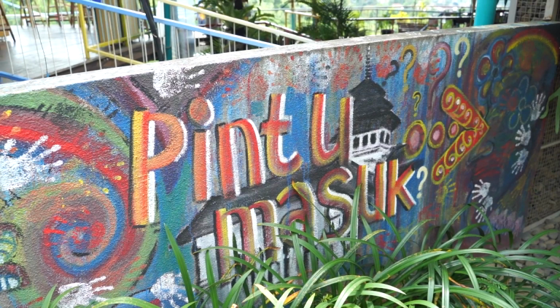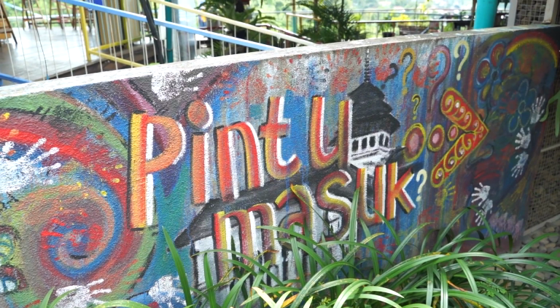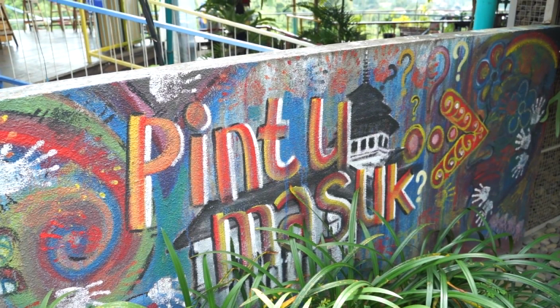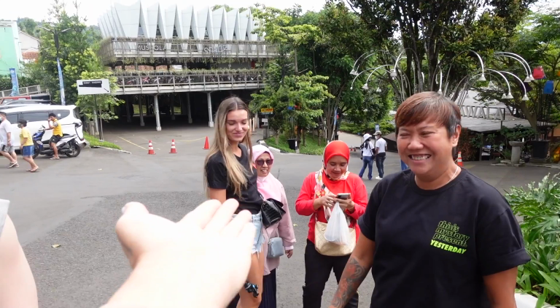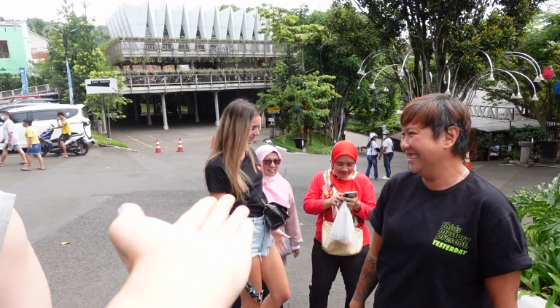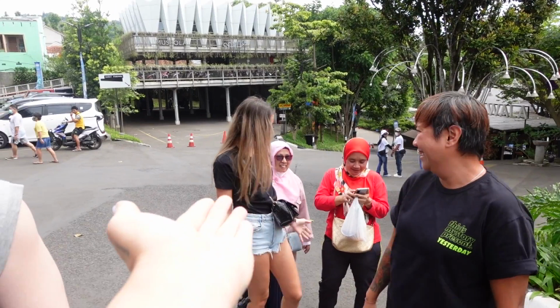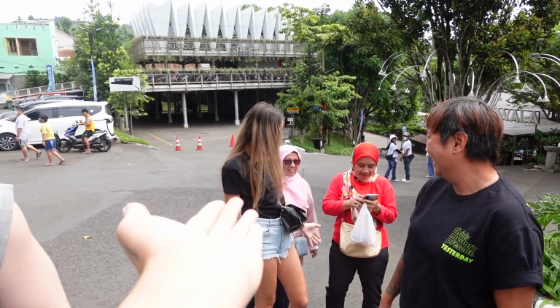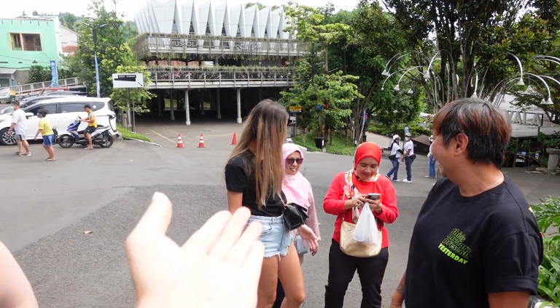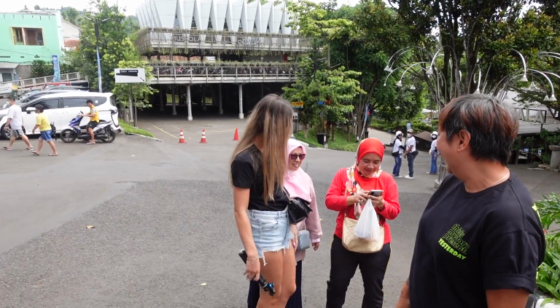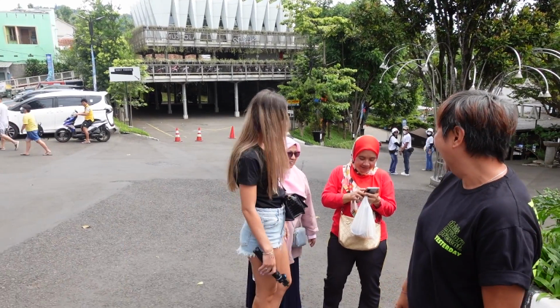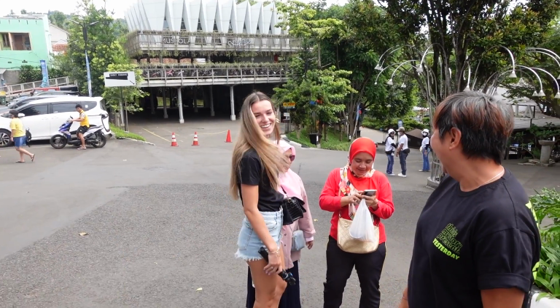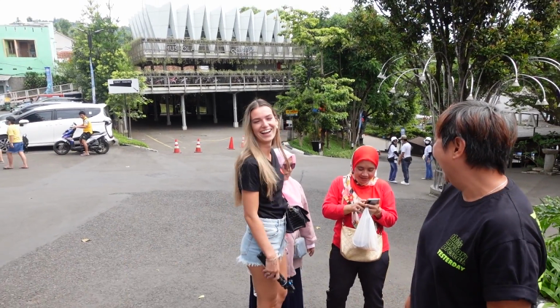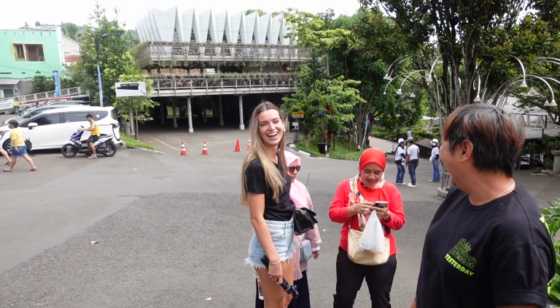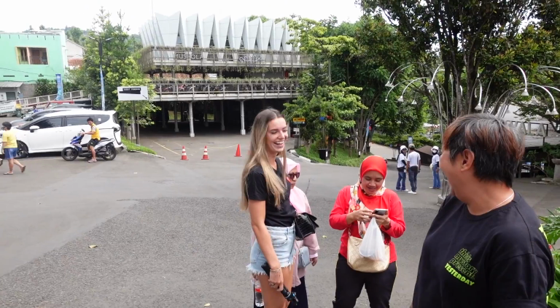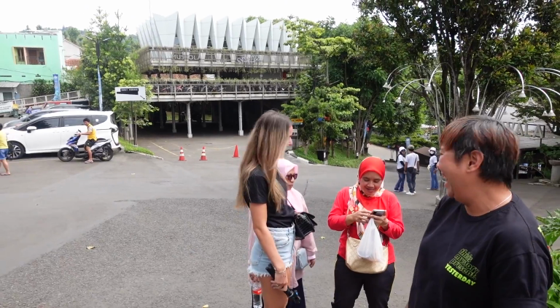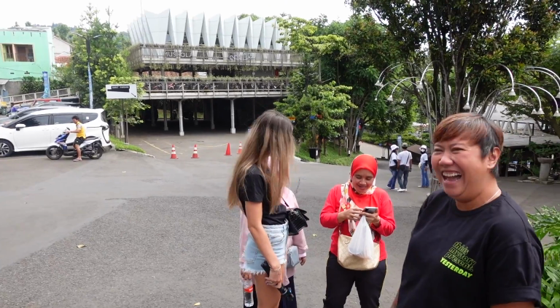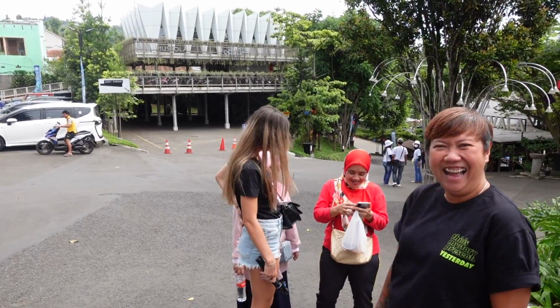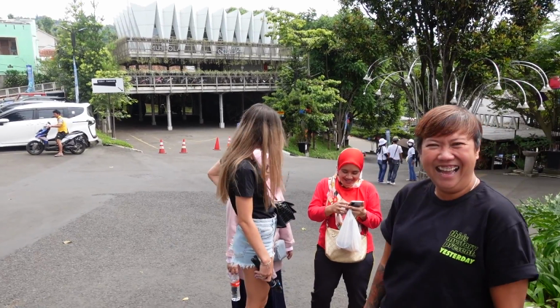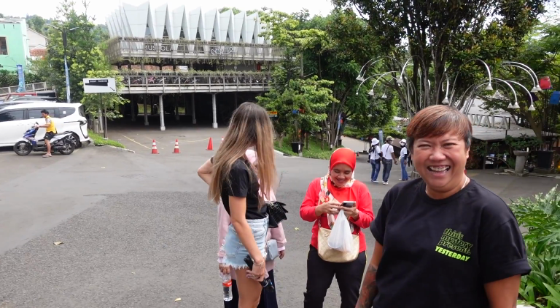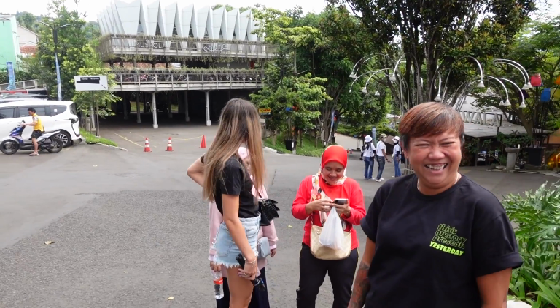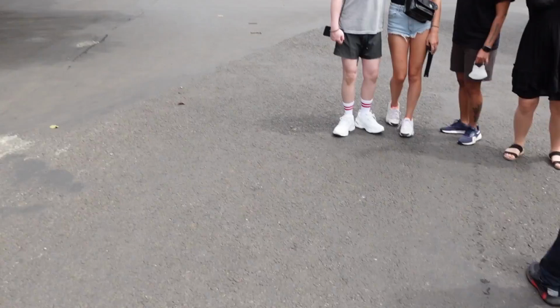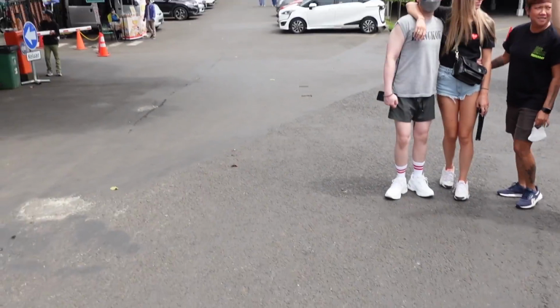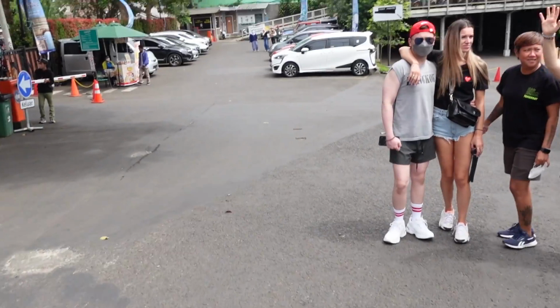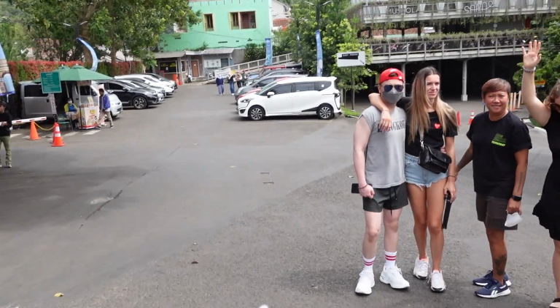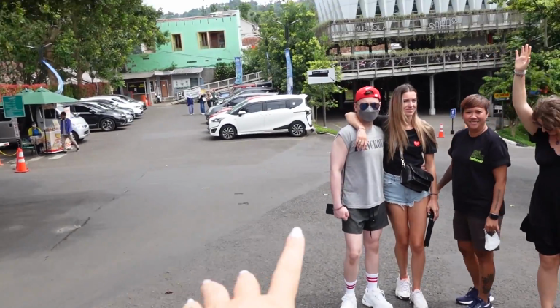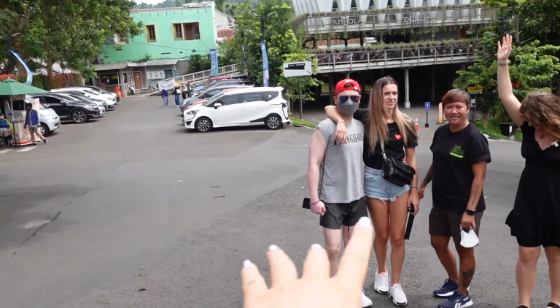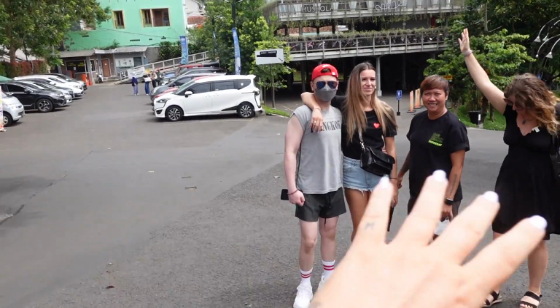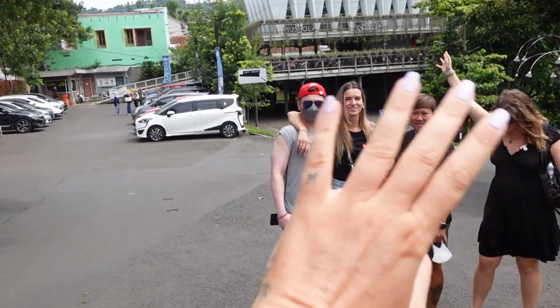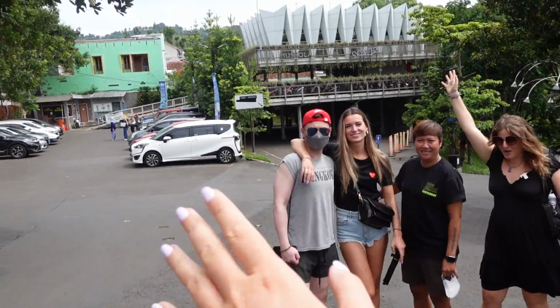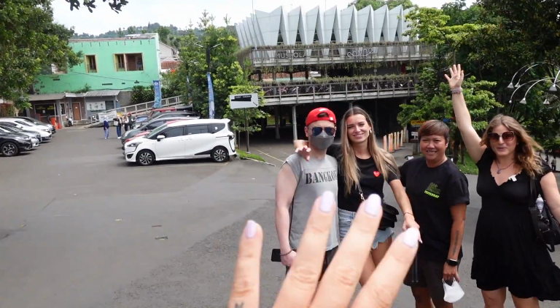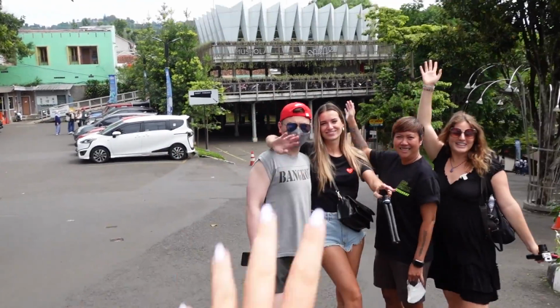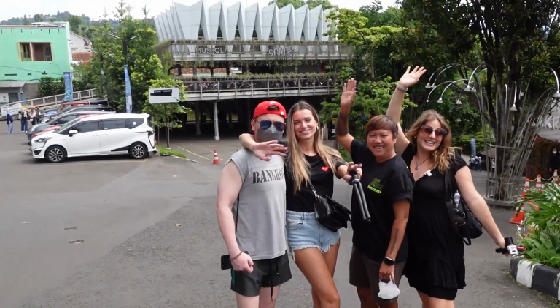Jill has had this the whole trip already - she has to take pictures all the time. And again I'm with all these lovely people.